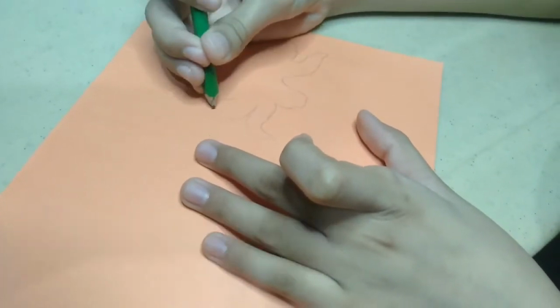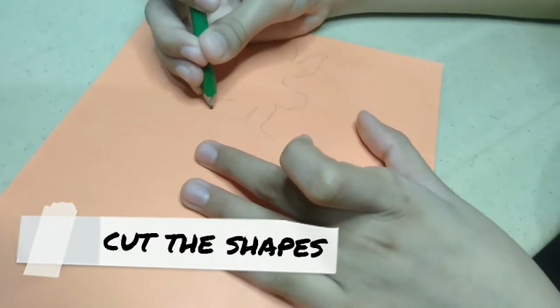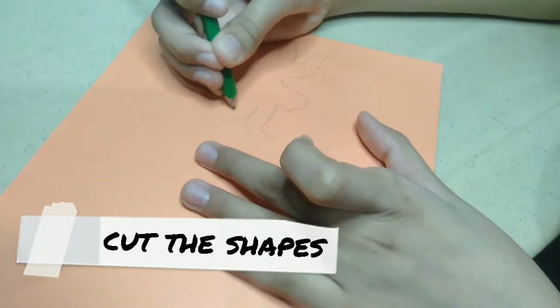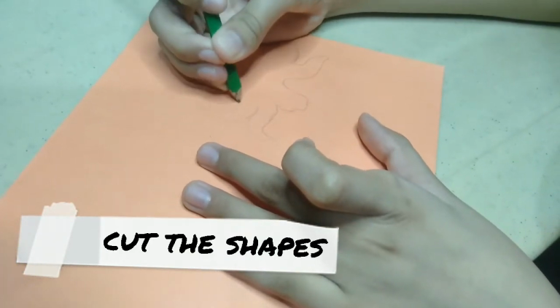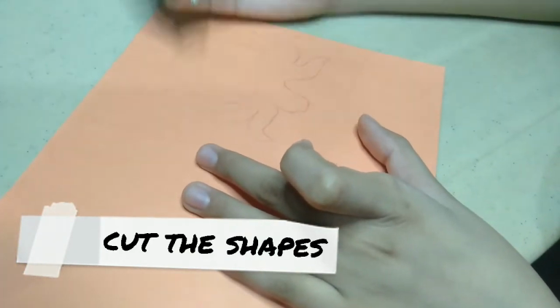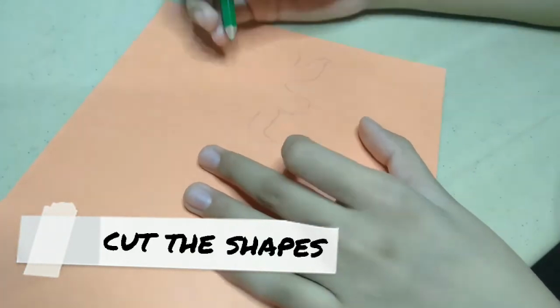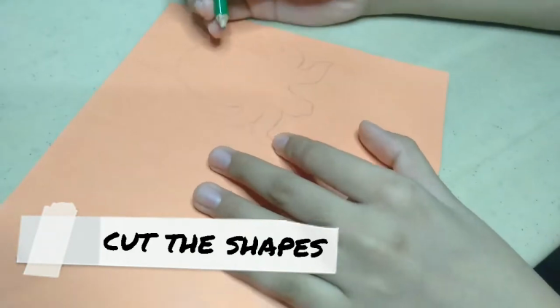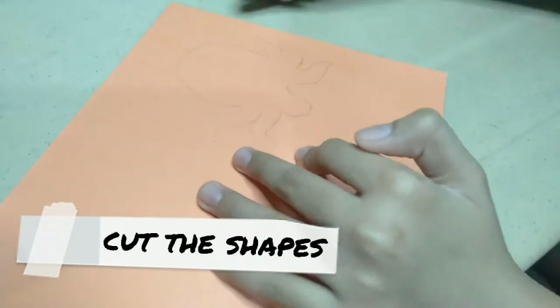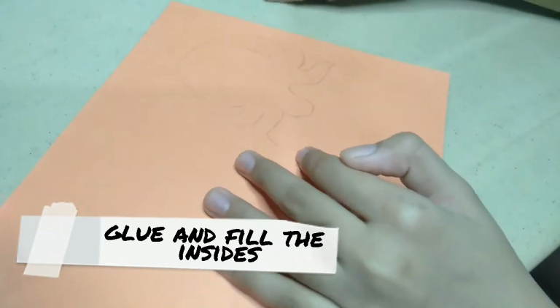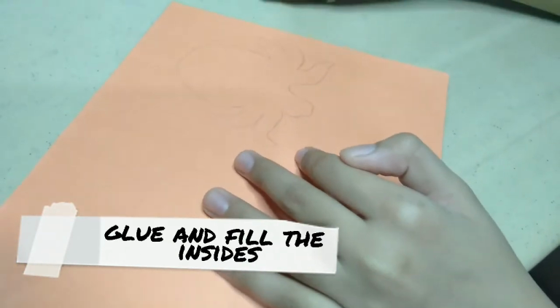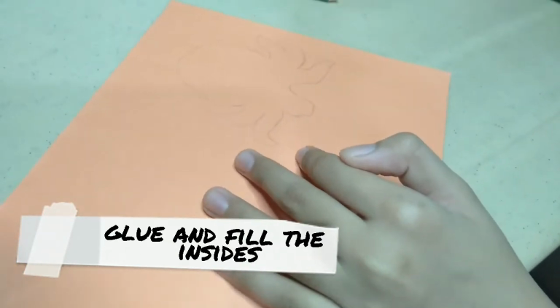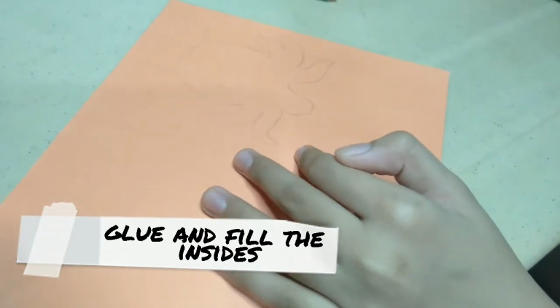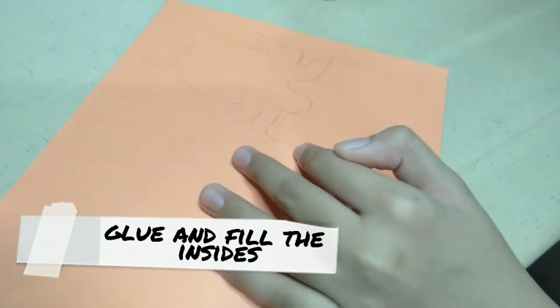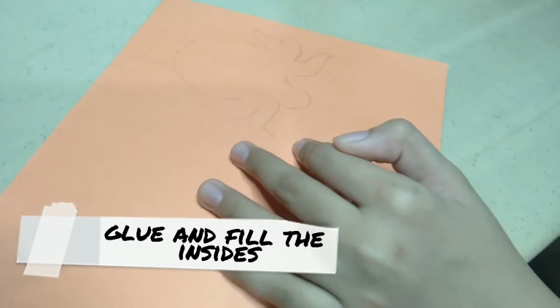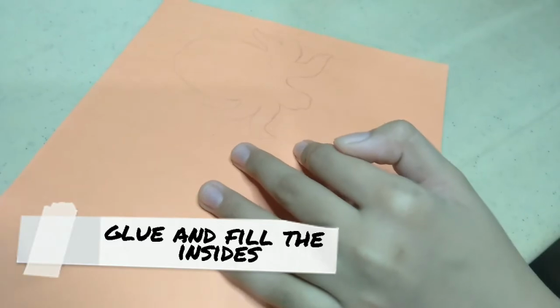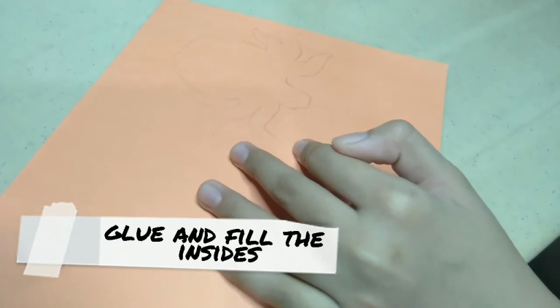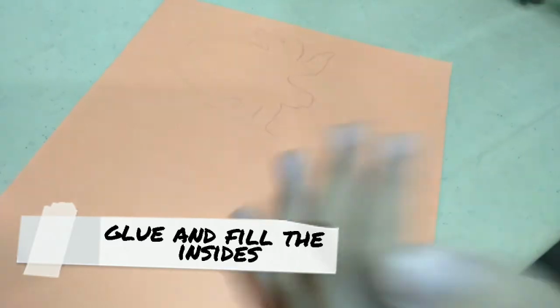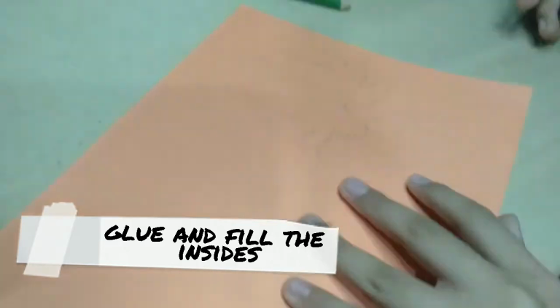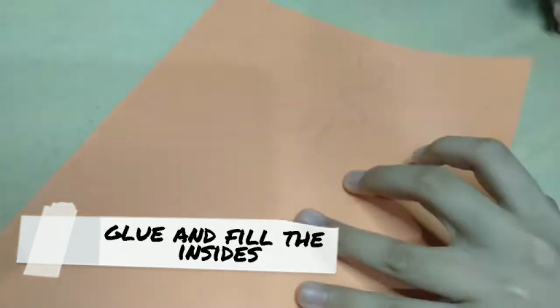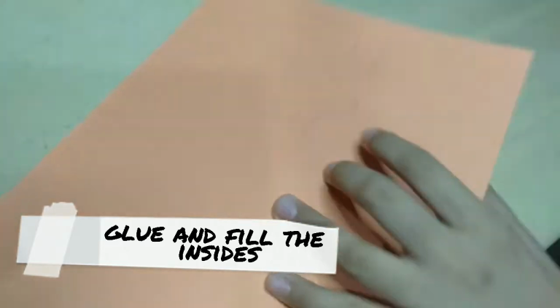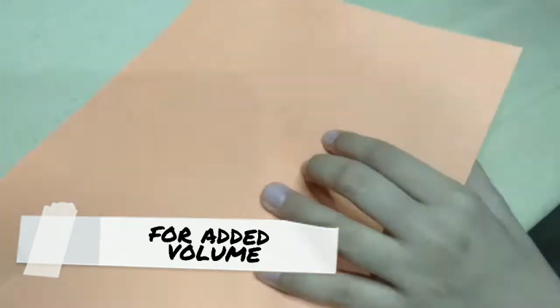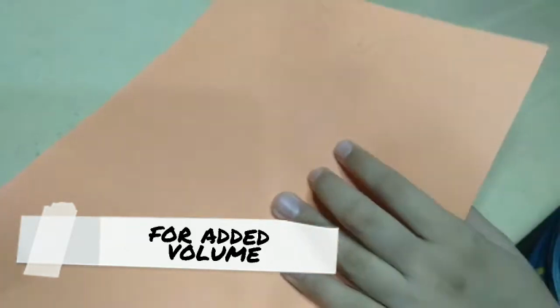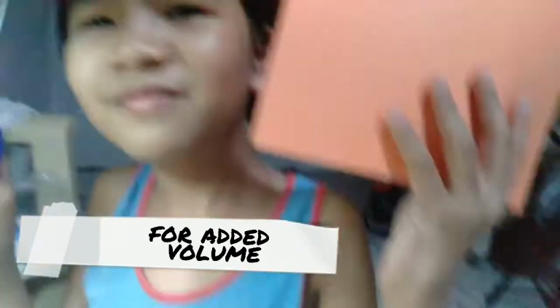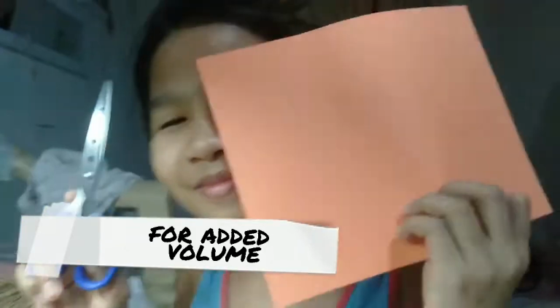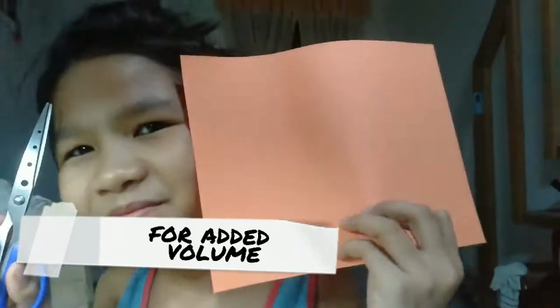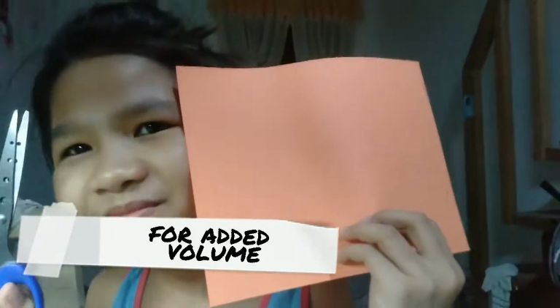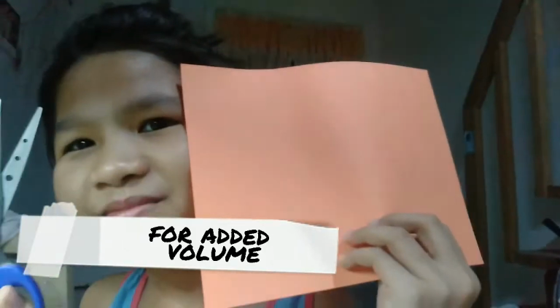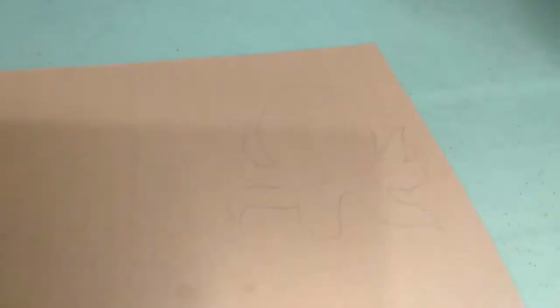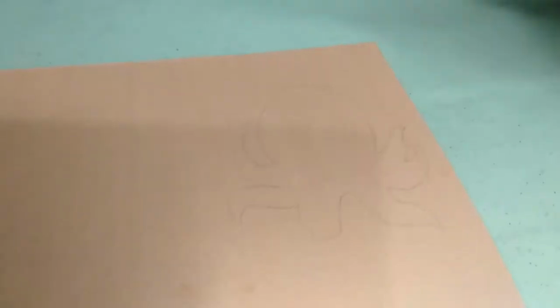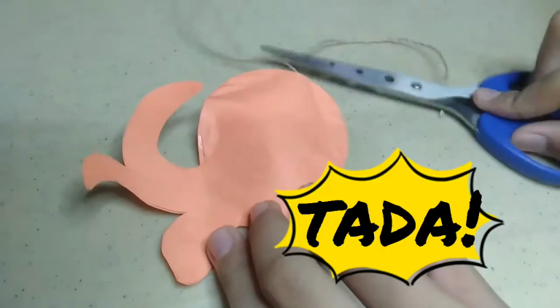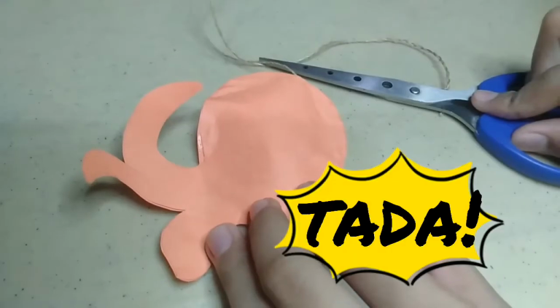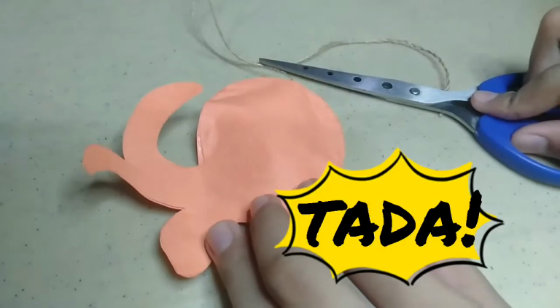Cut the shapes. Glue and fill the insides for added volume. Ta-da!